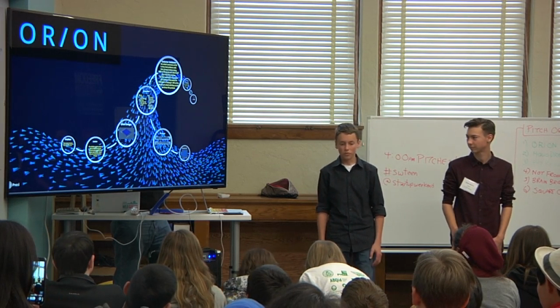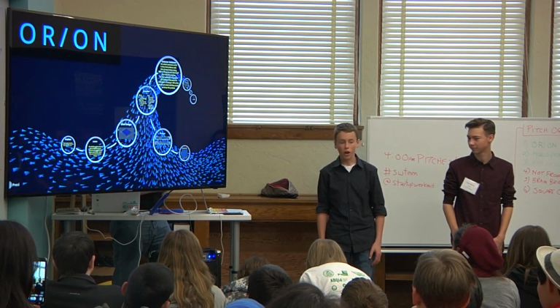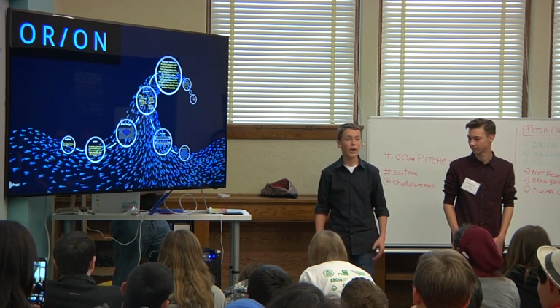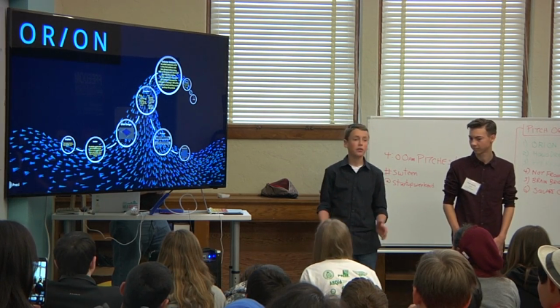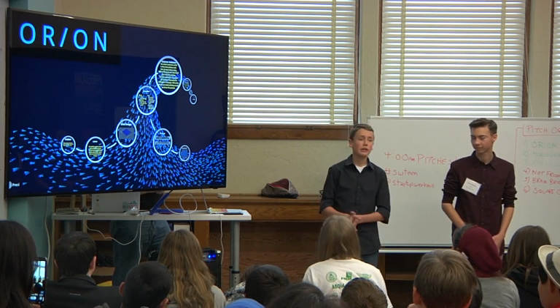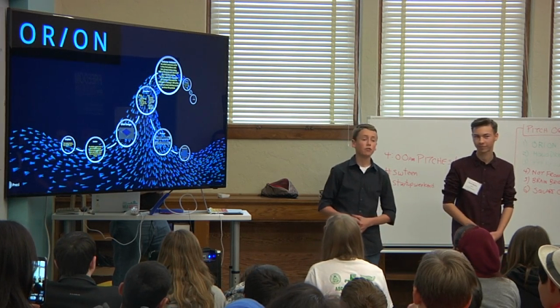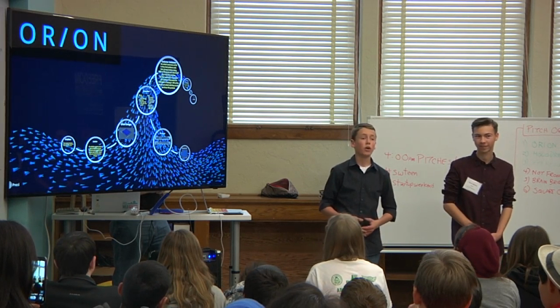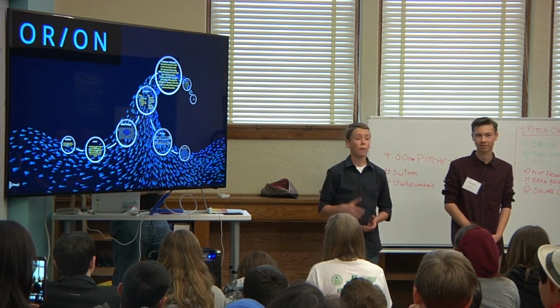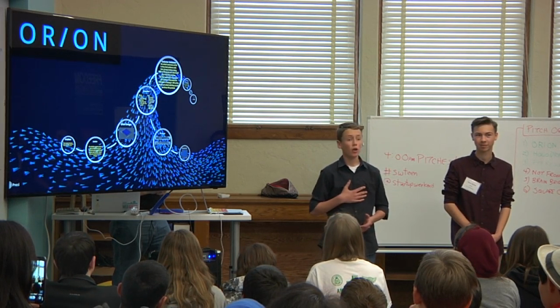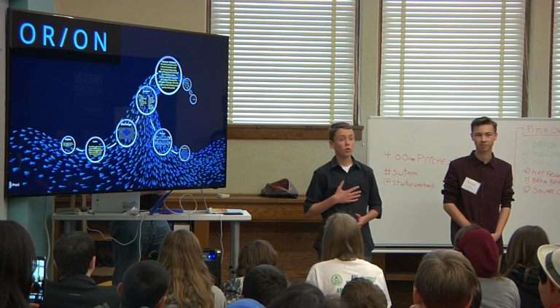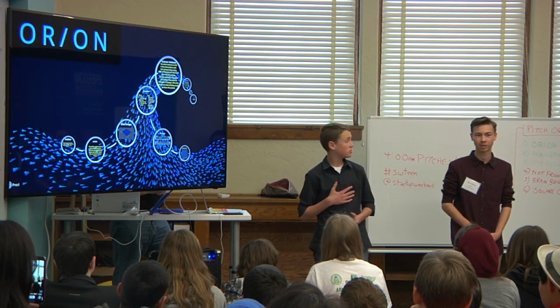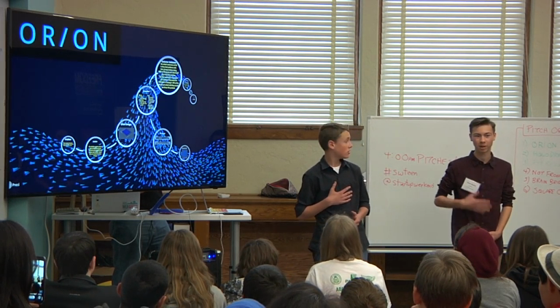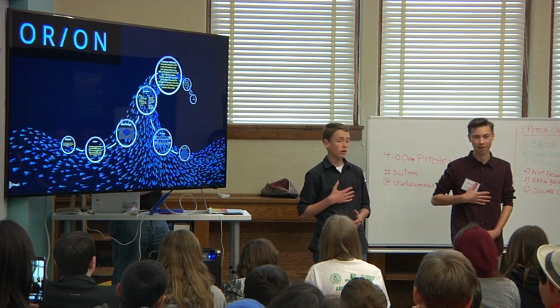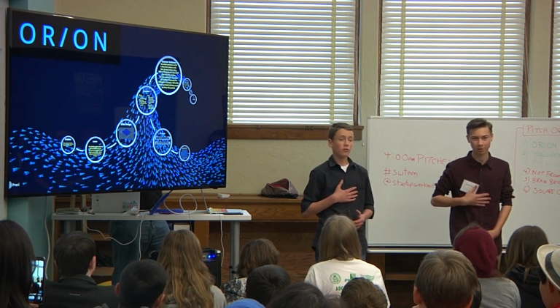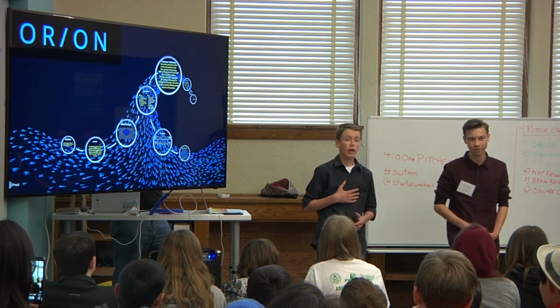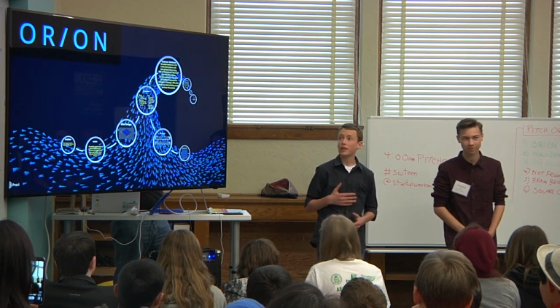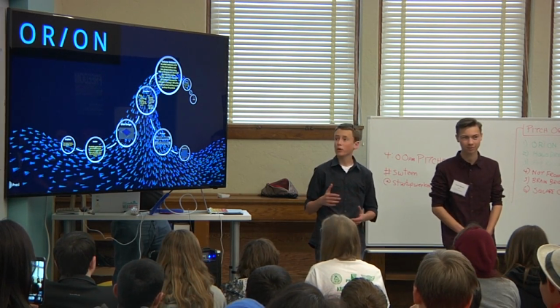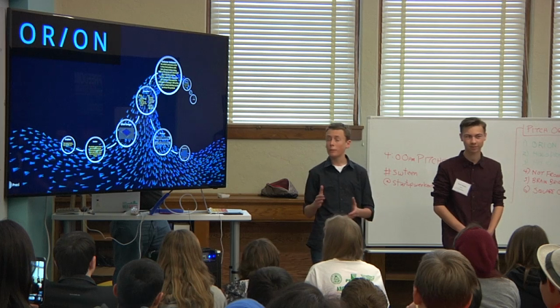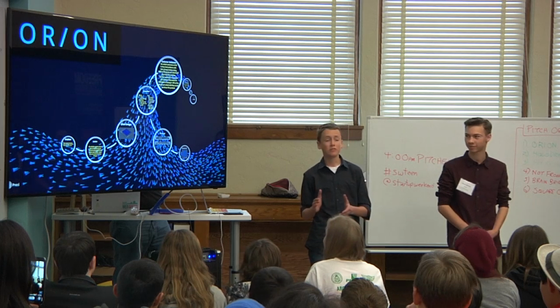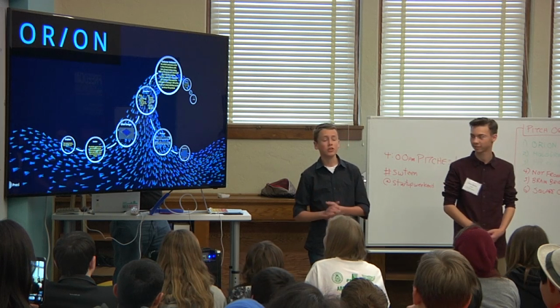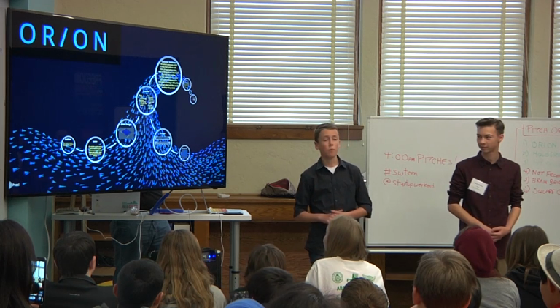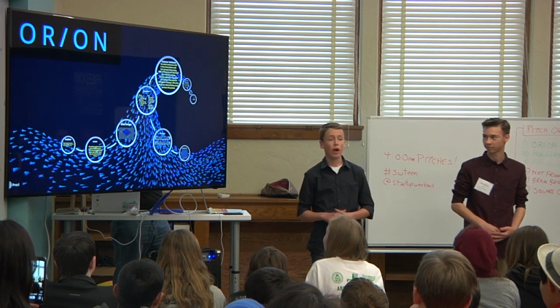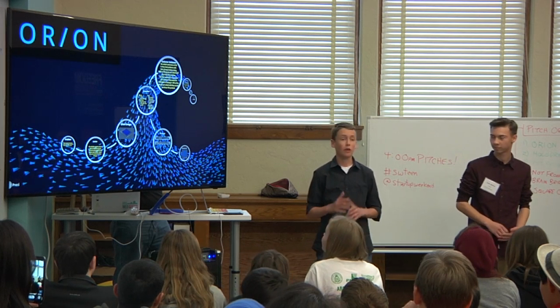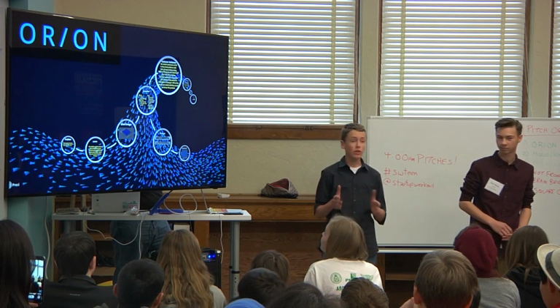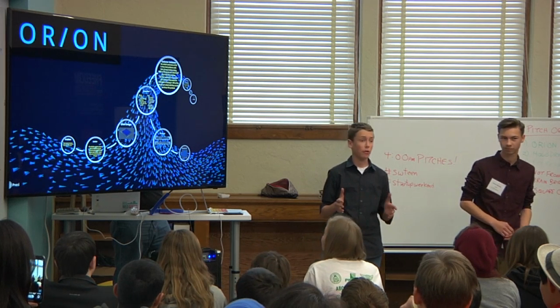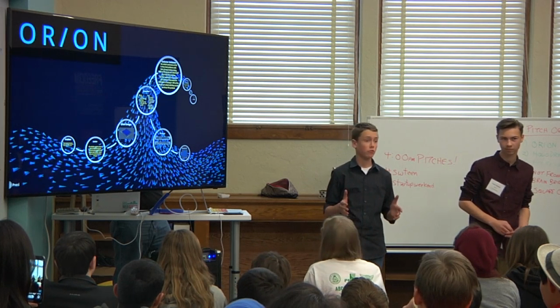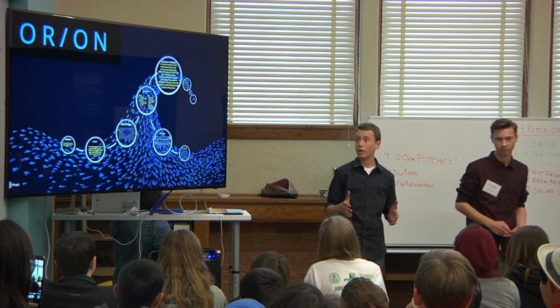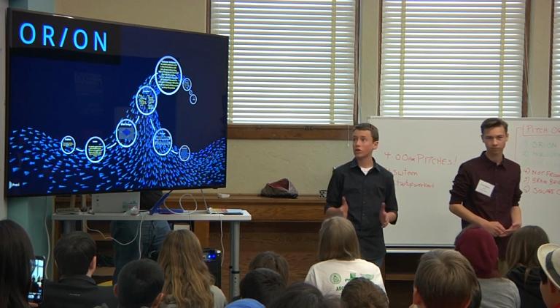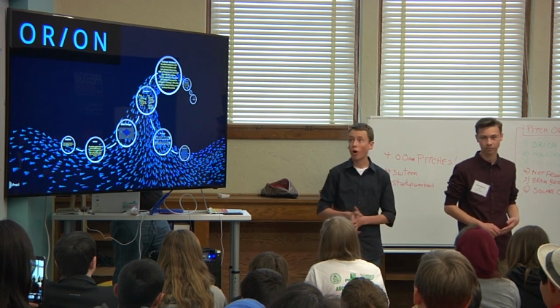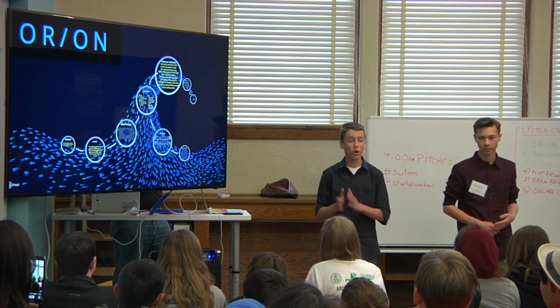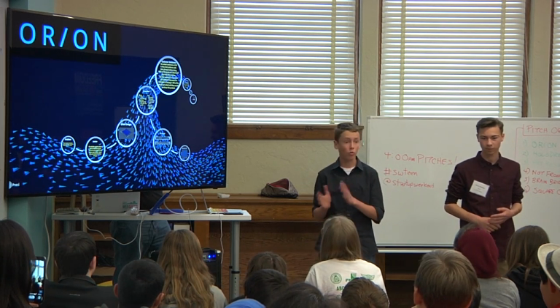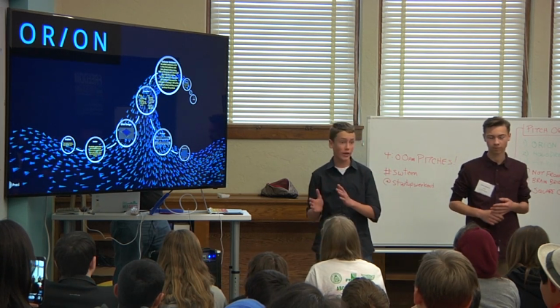All right, good evening everyone. I'm Connor Woods. I'm Gavin Mosher. And today we're going to be presenting you a product that we developed over the weekend called Orion.